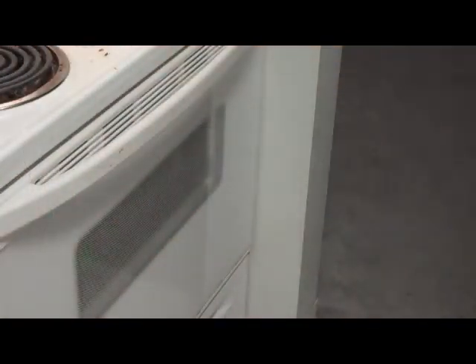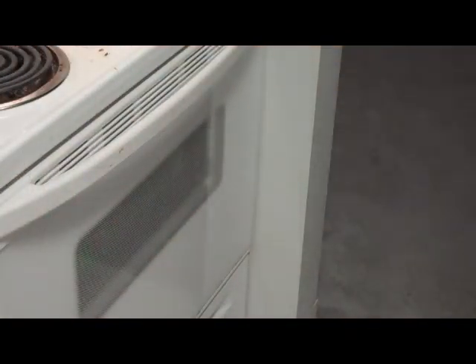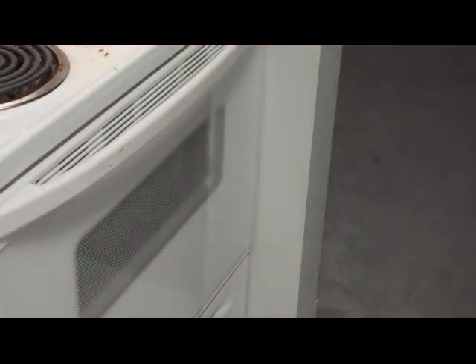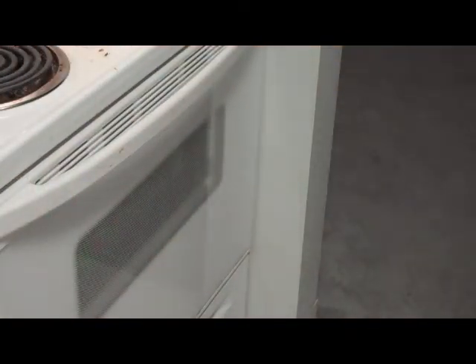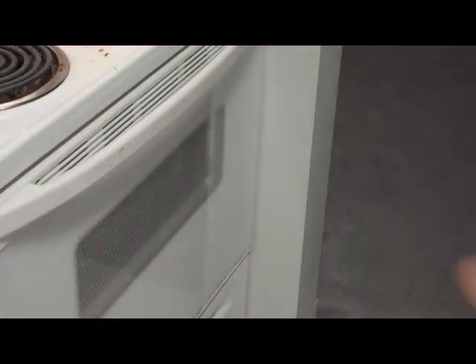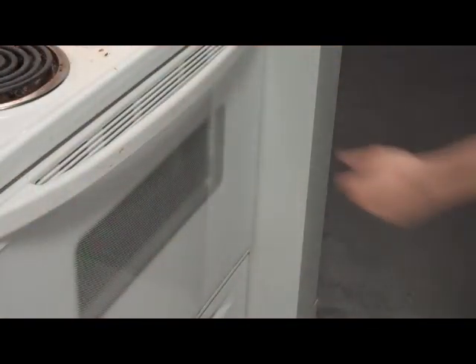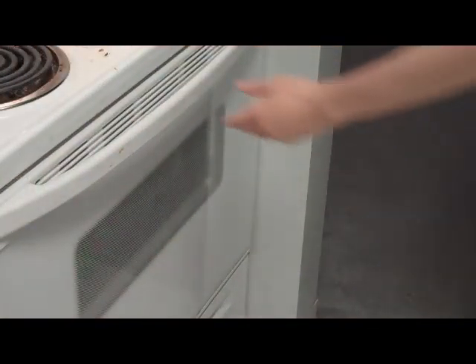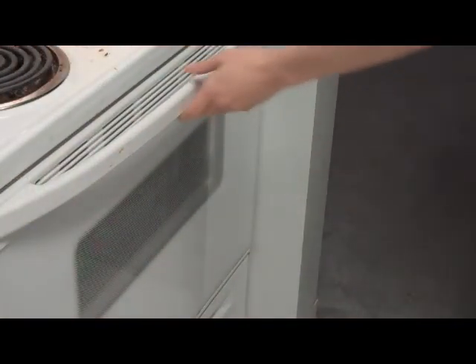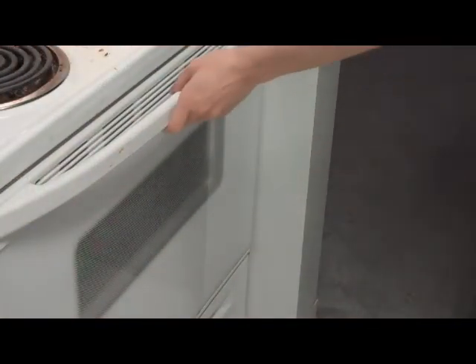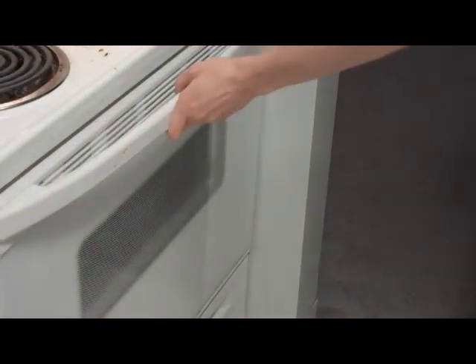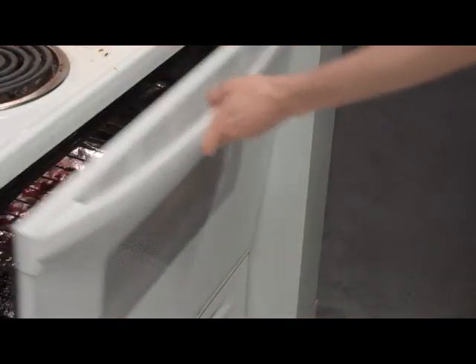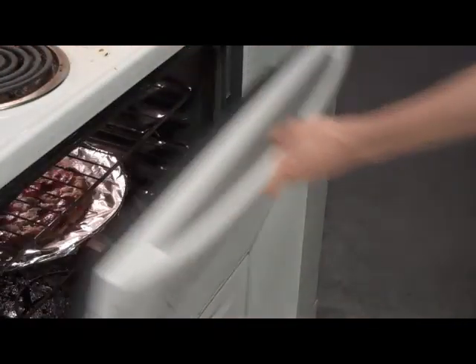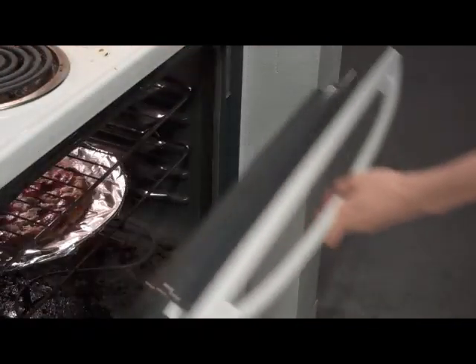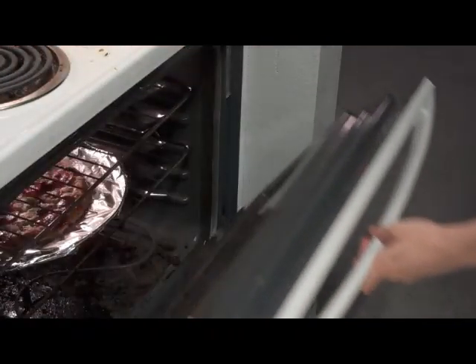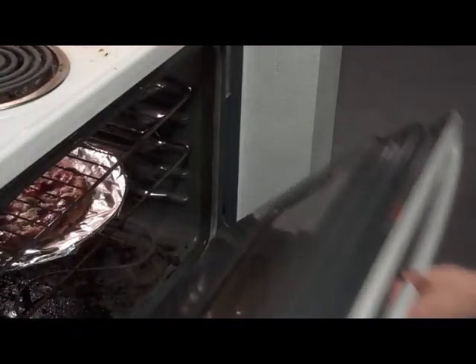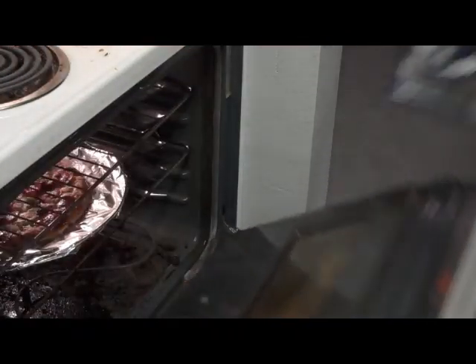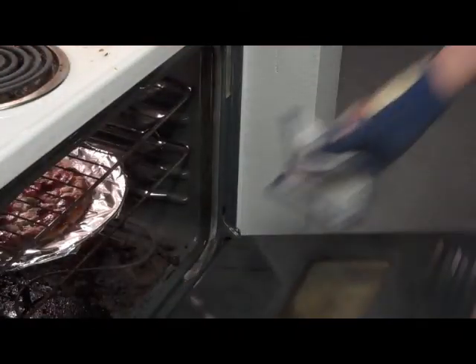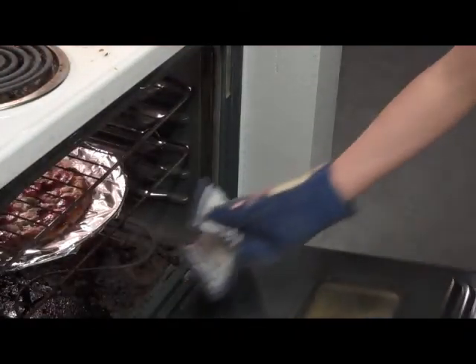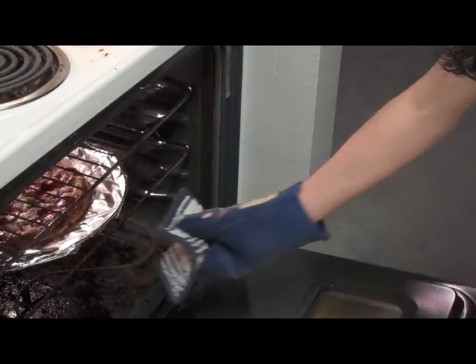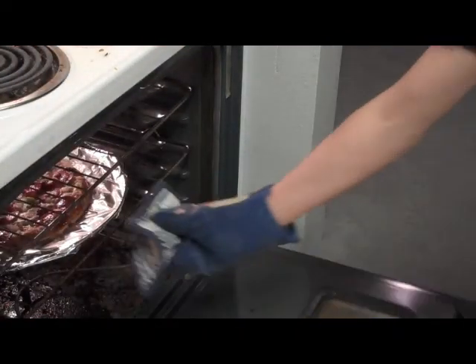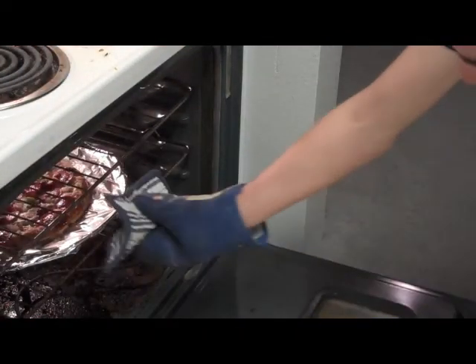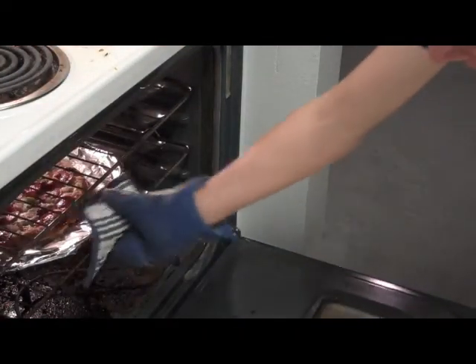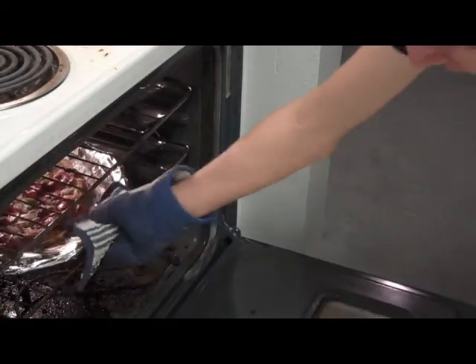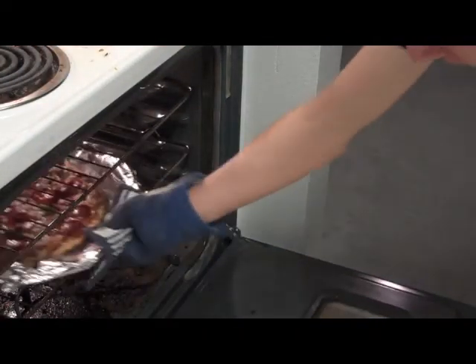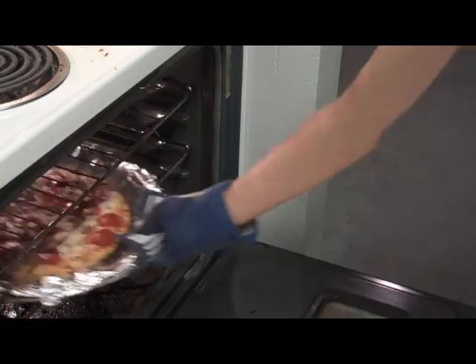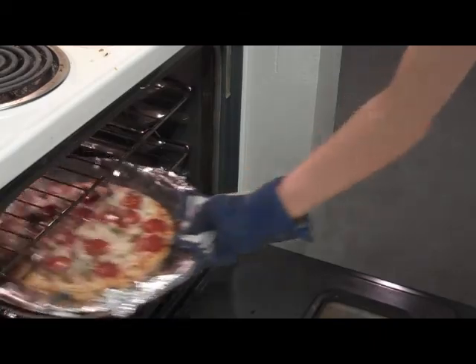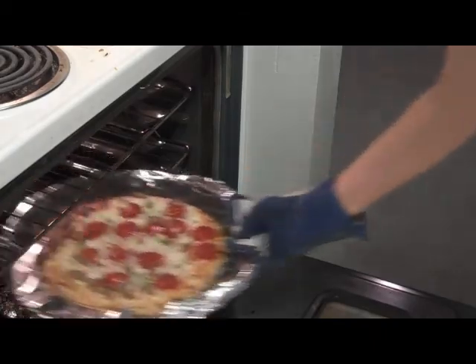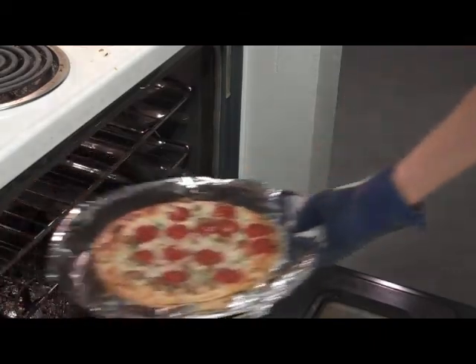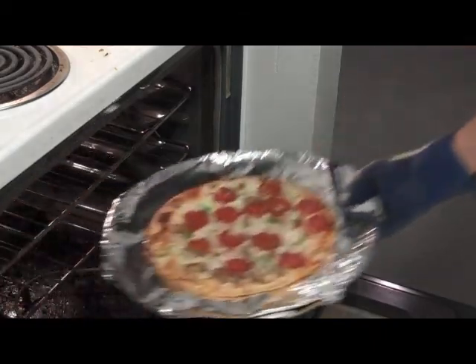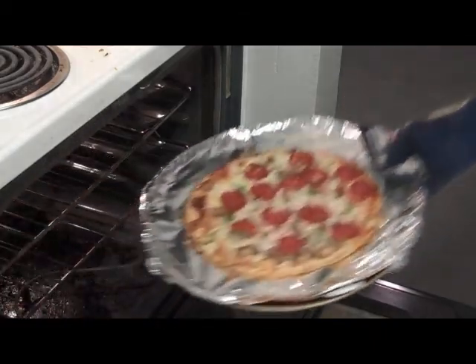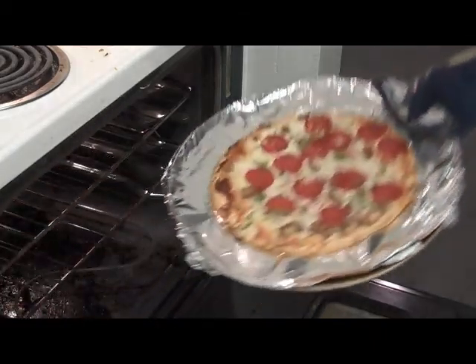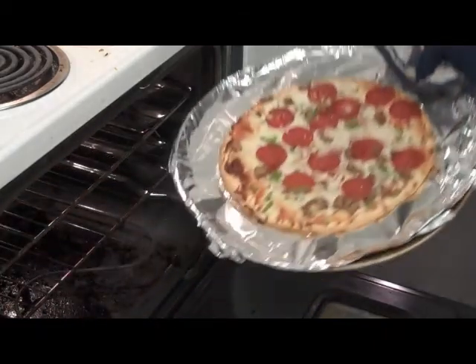Our pizza should be done — oh, look at that.